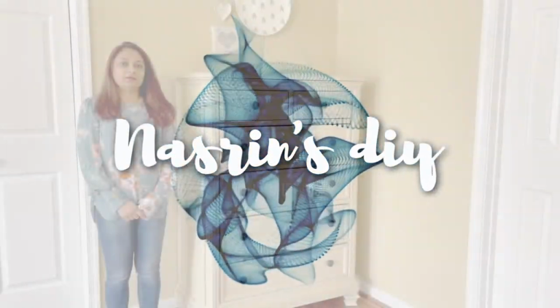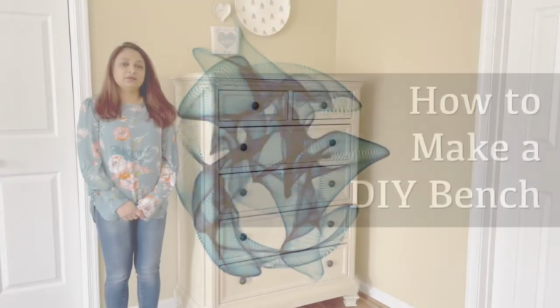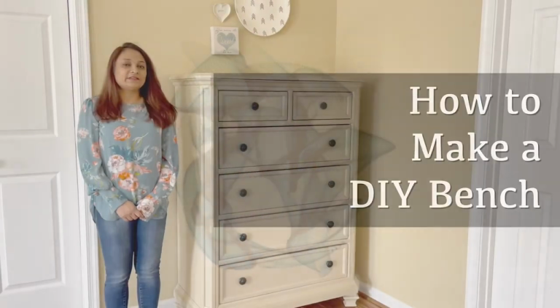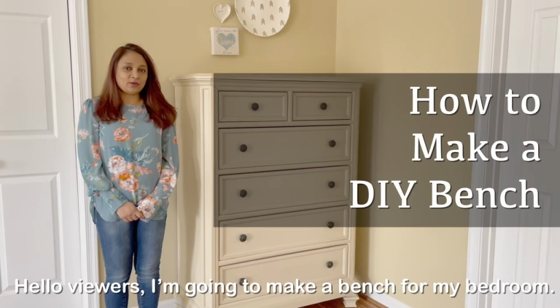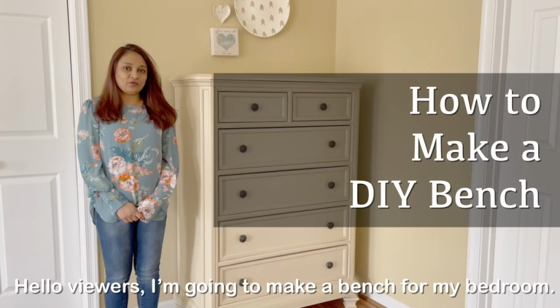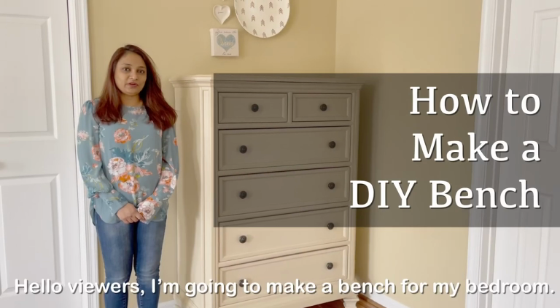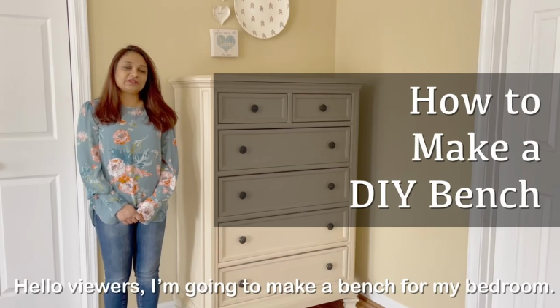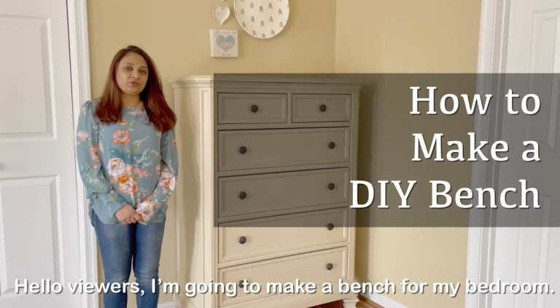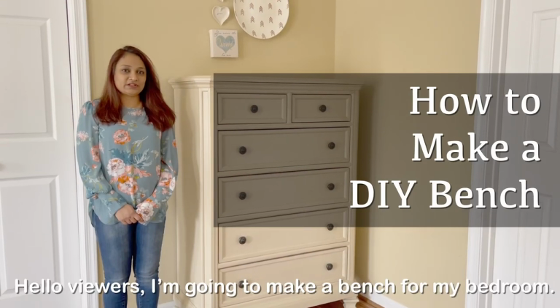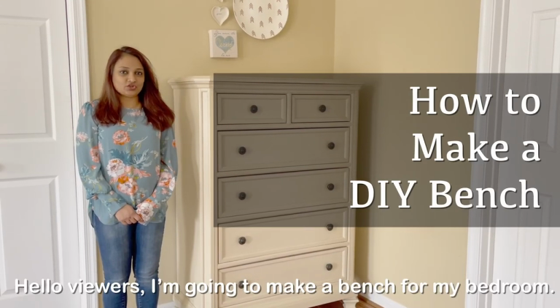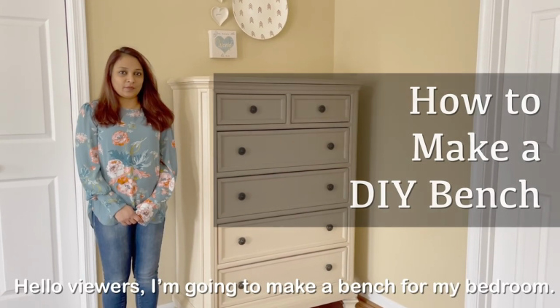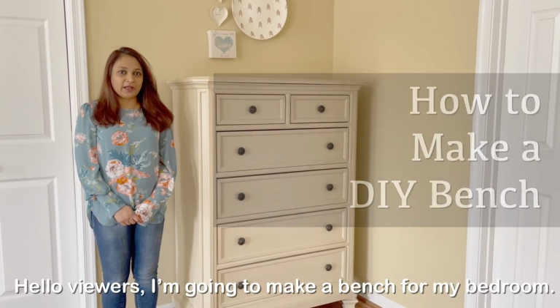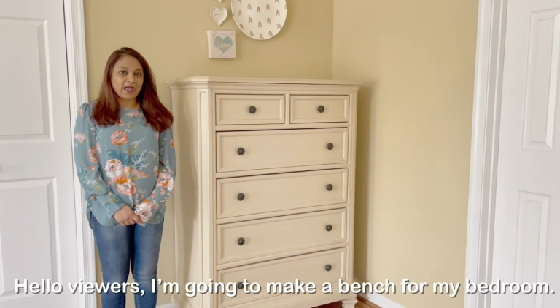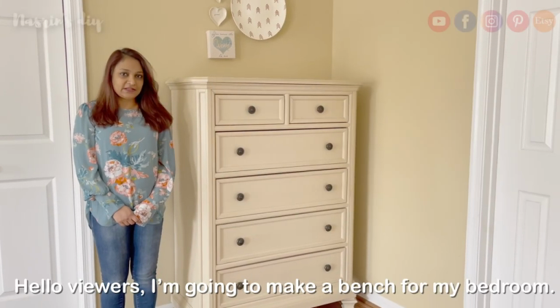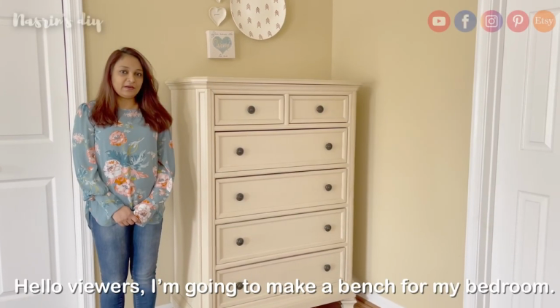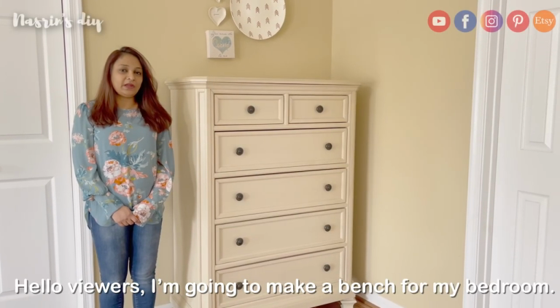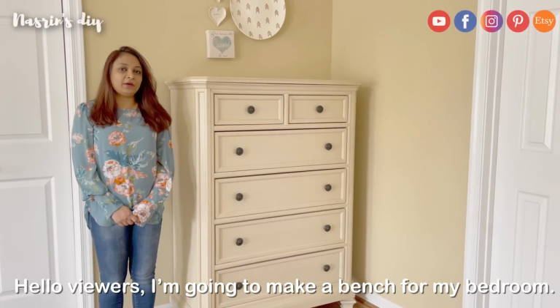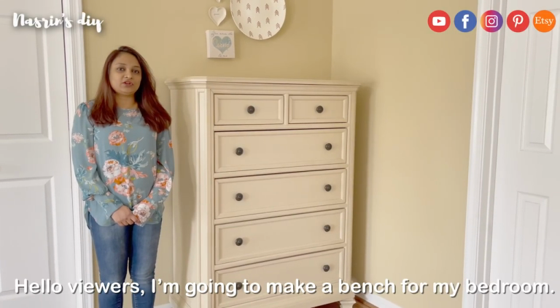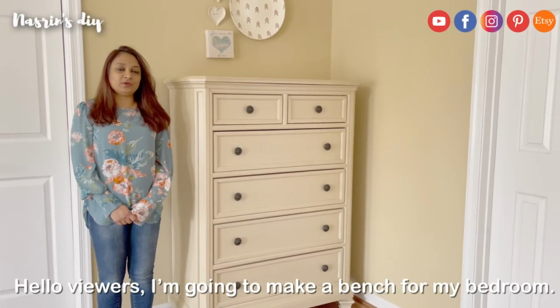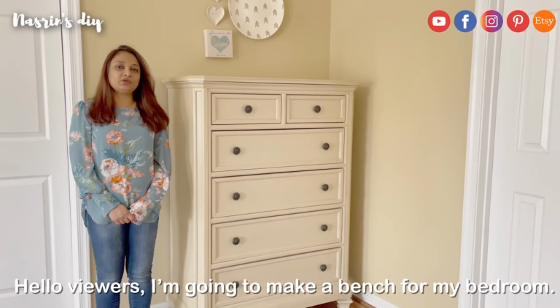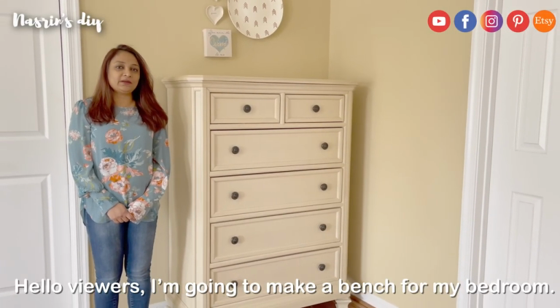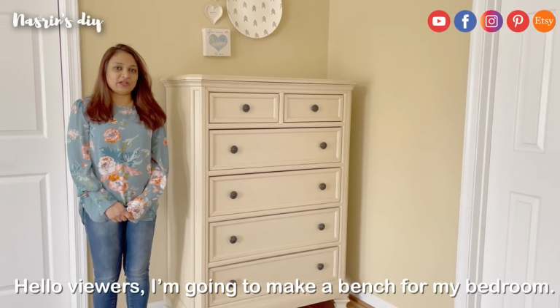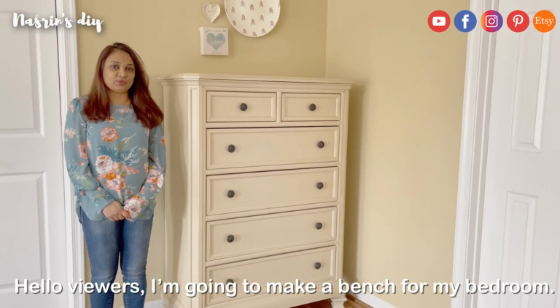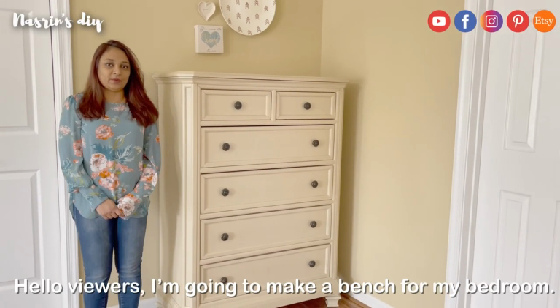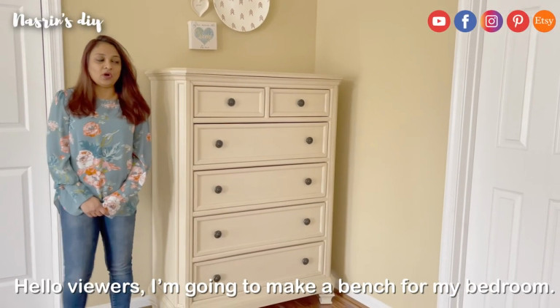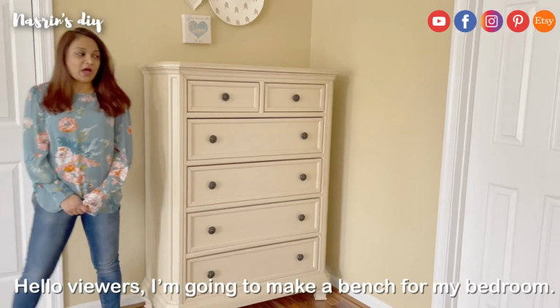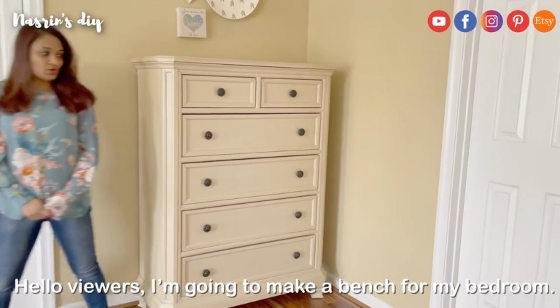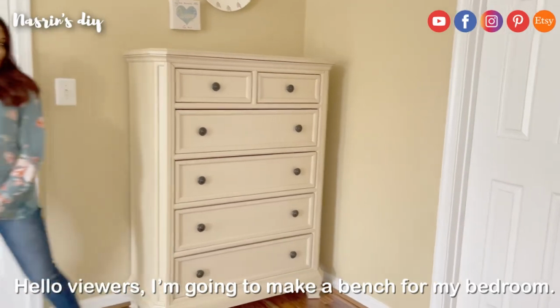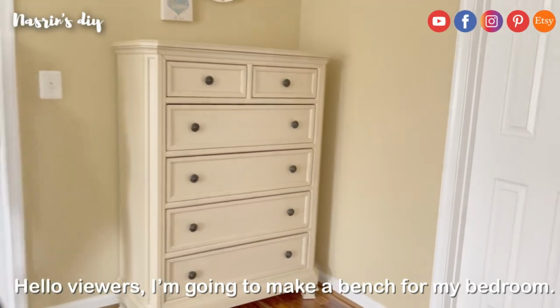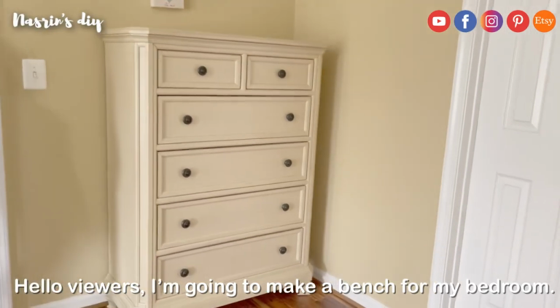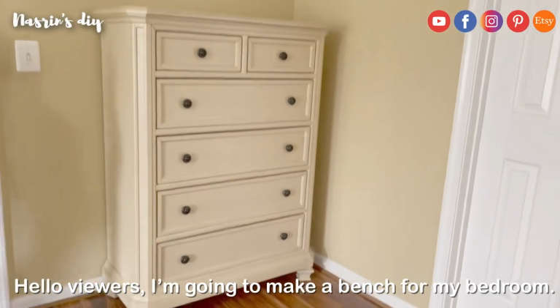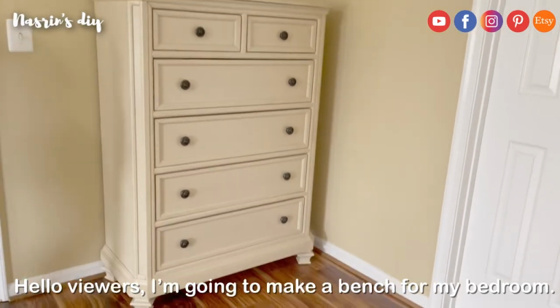Hello in the morning. Hello, I'm going to take the bench. Look at the bench.